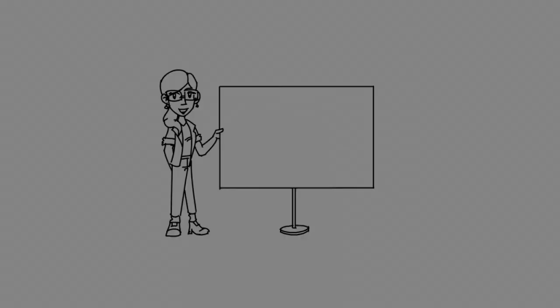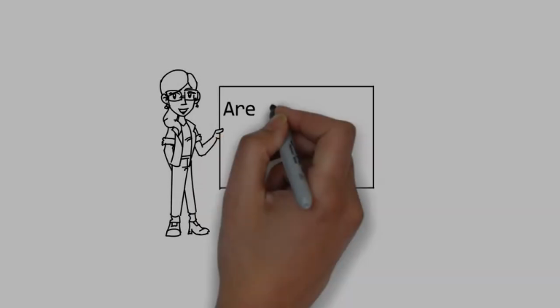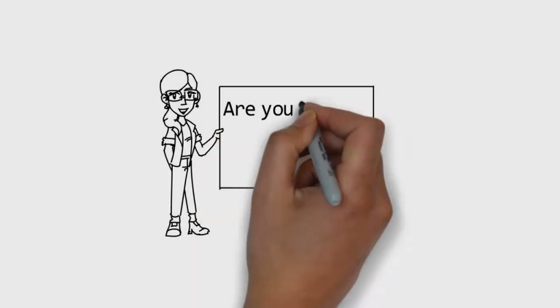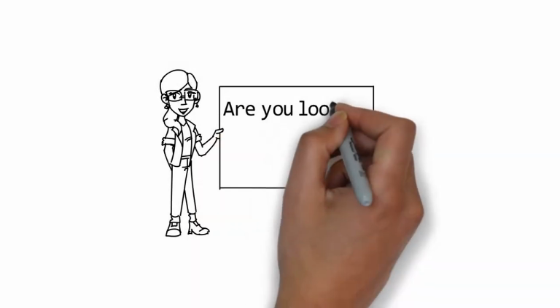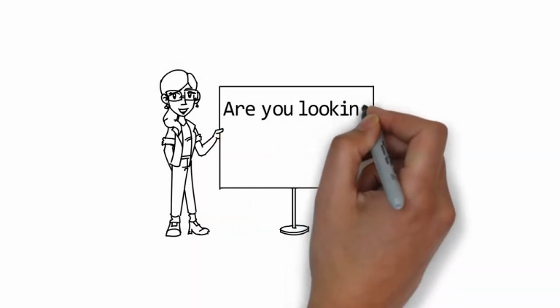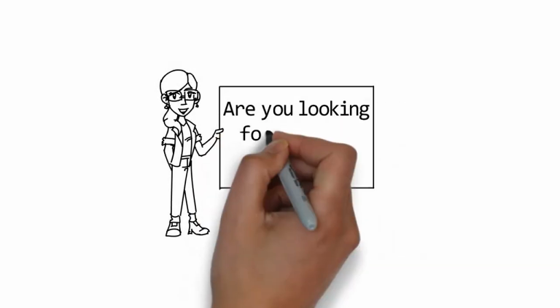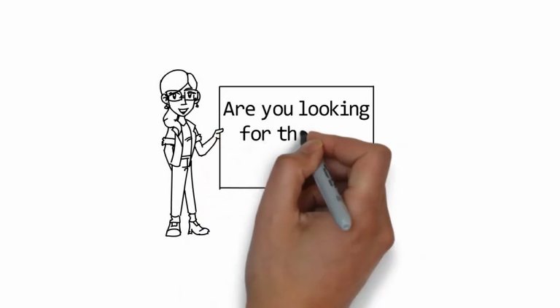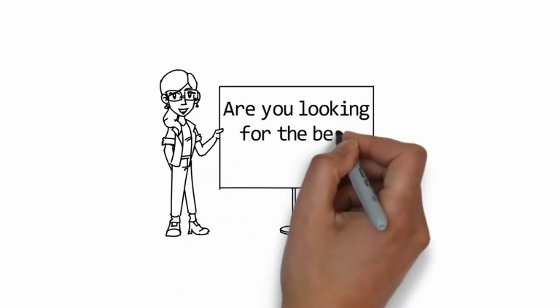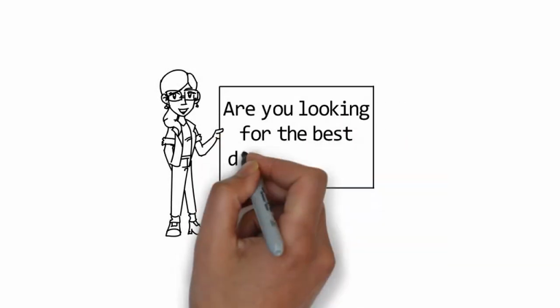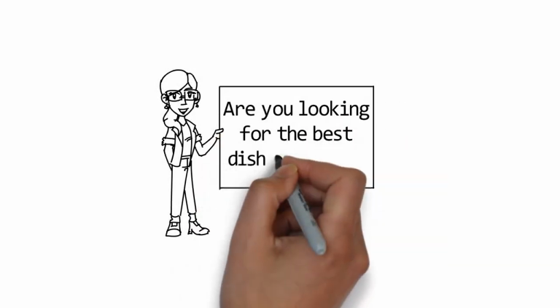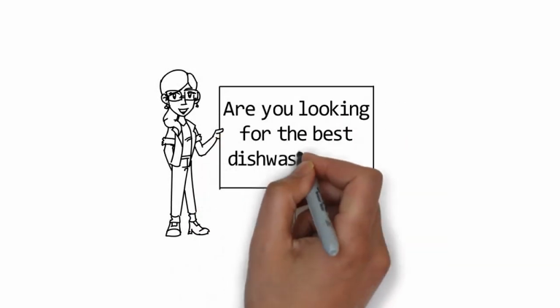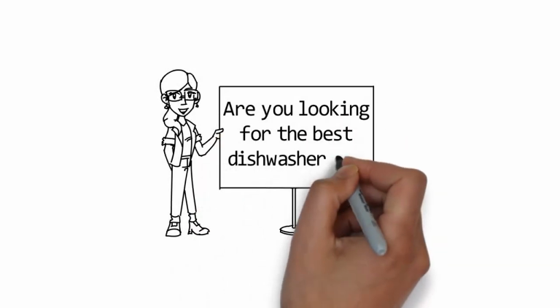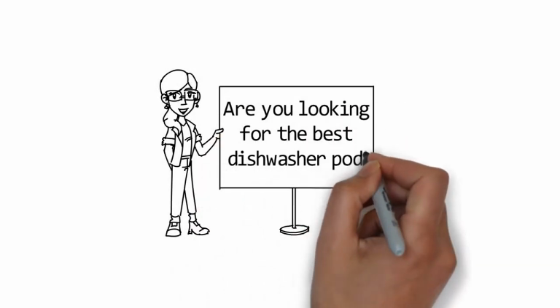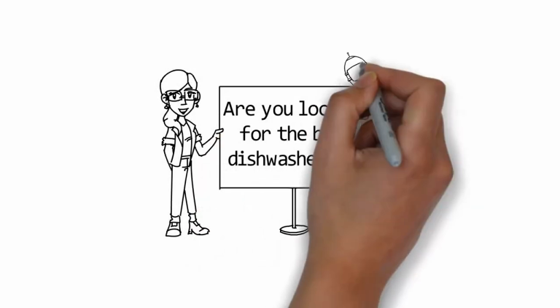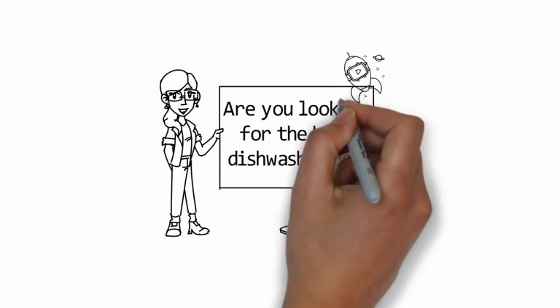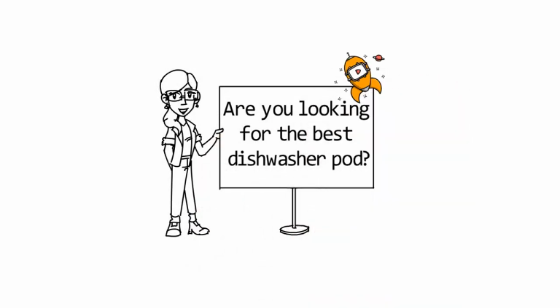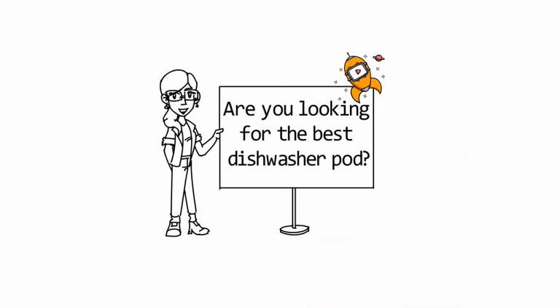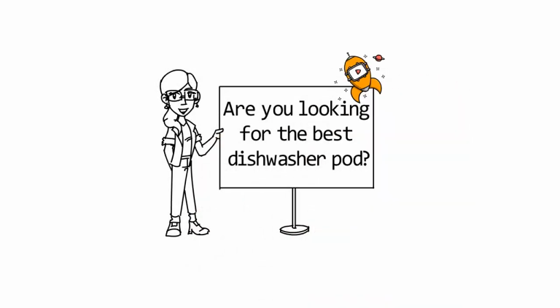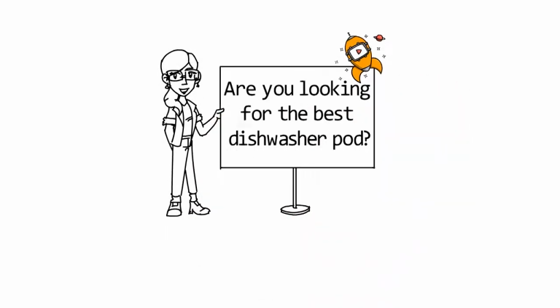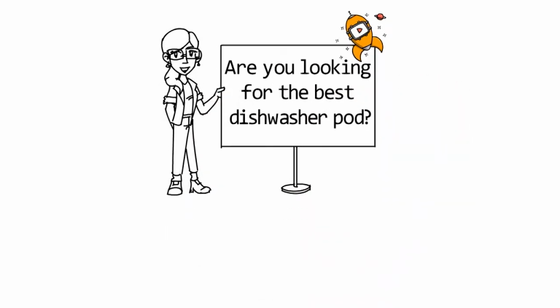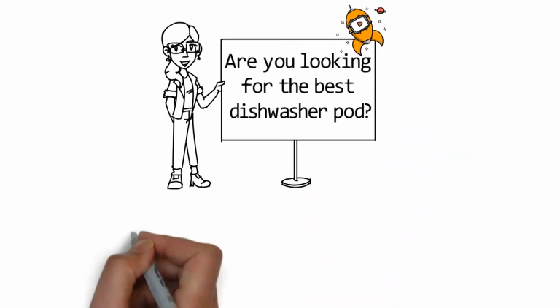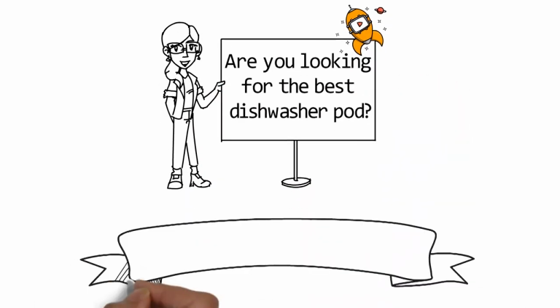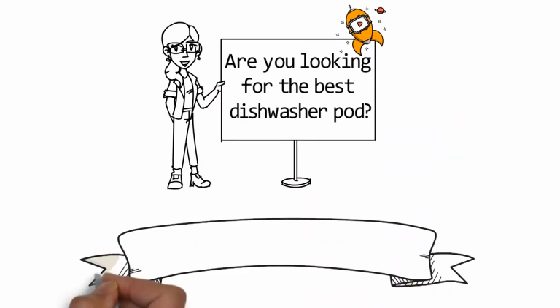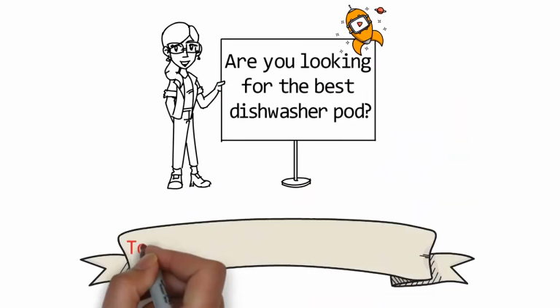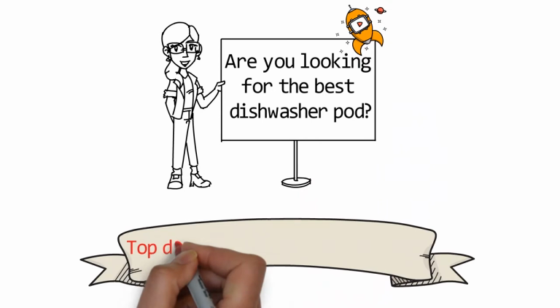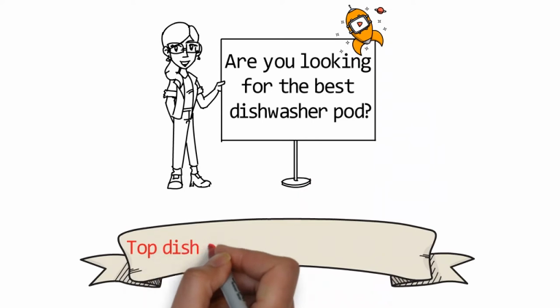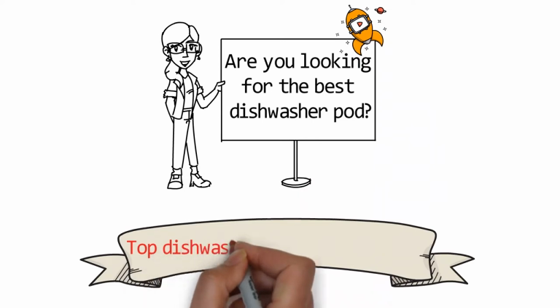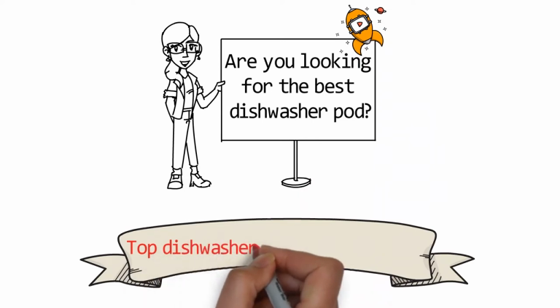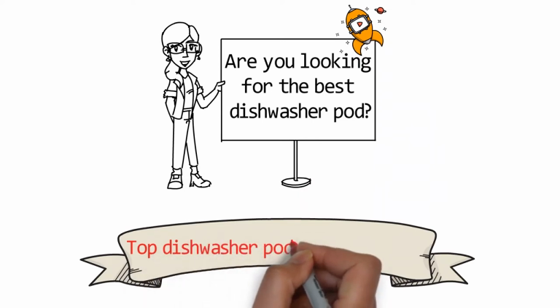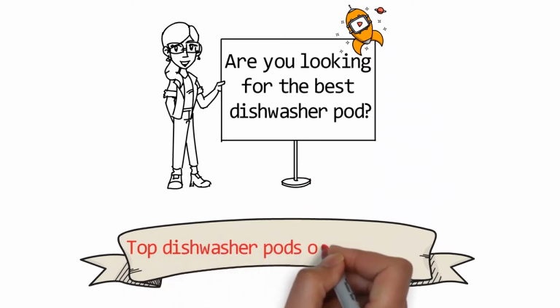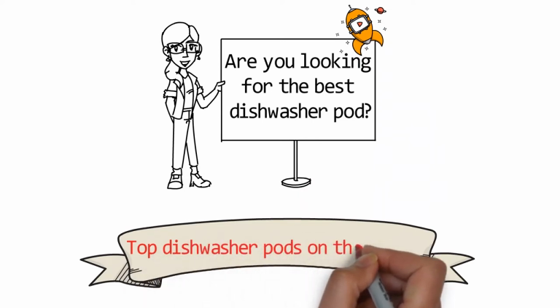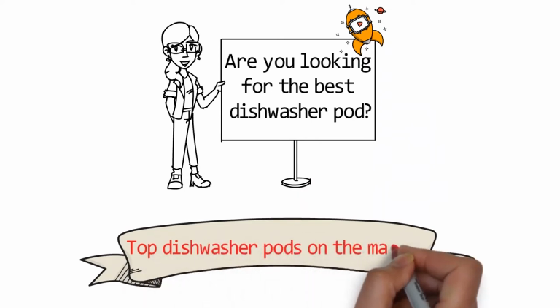Are you looking for the best dishwasher pod? In this video we will look at some of the top dishwasher pods on the market.